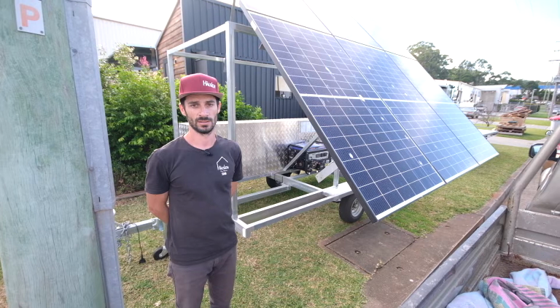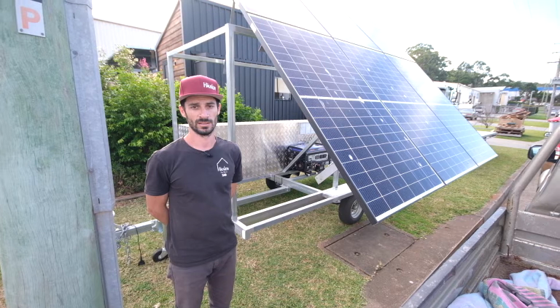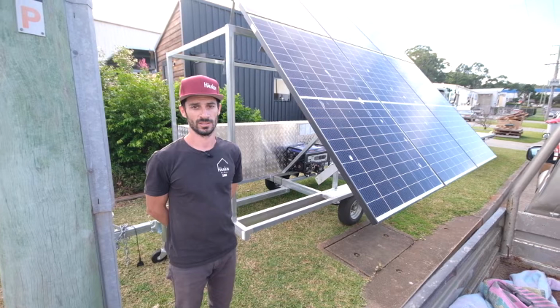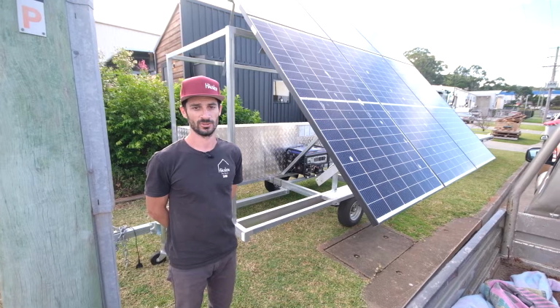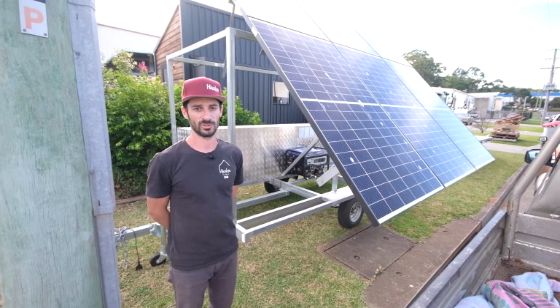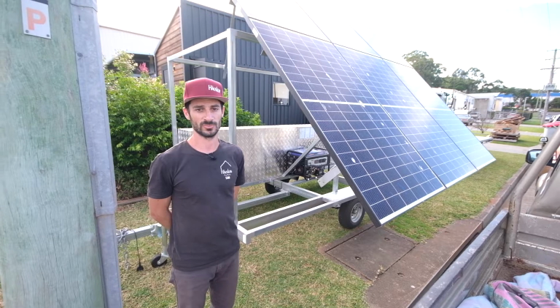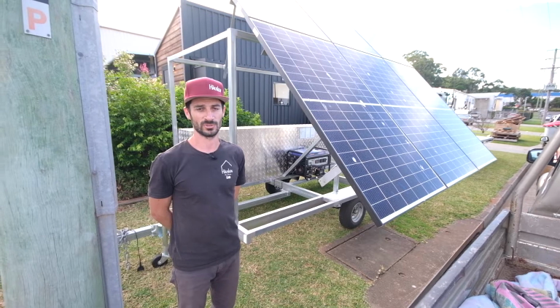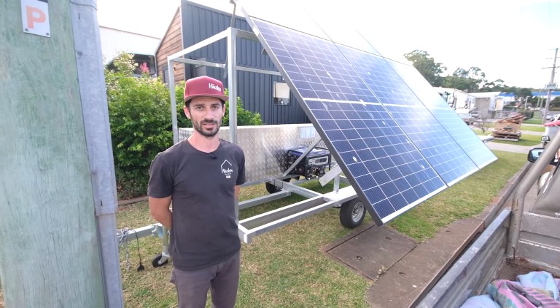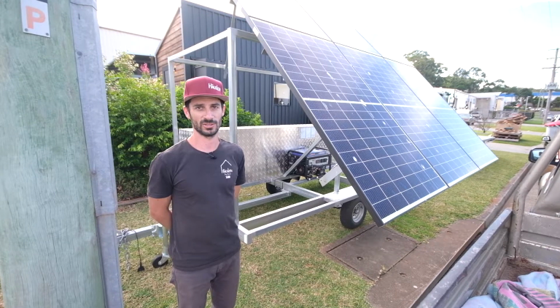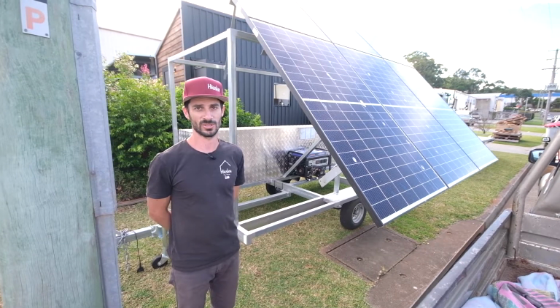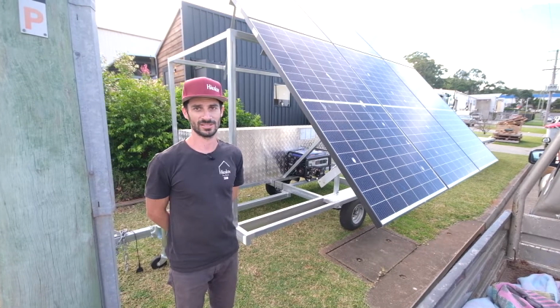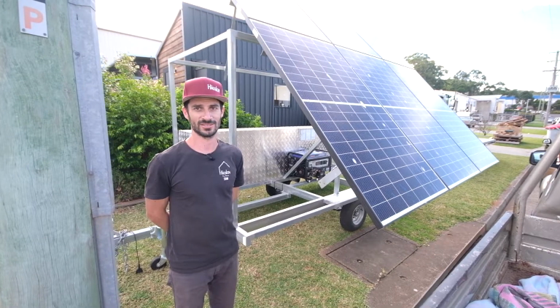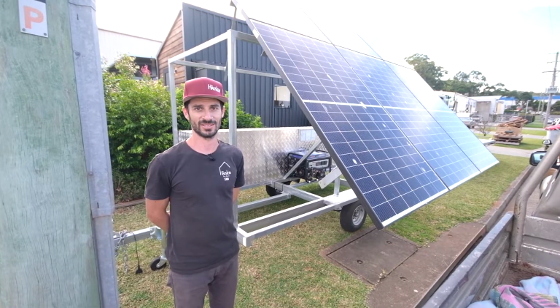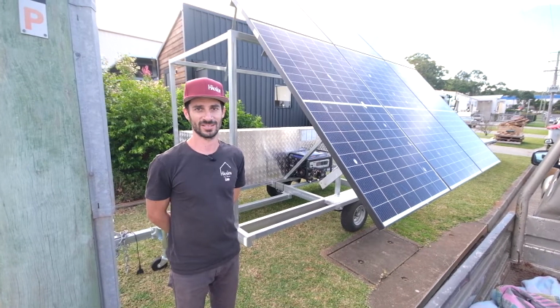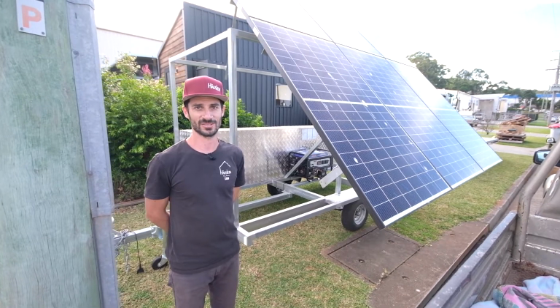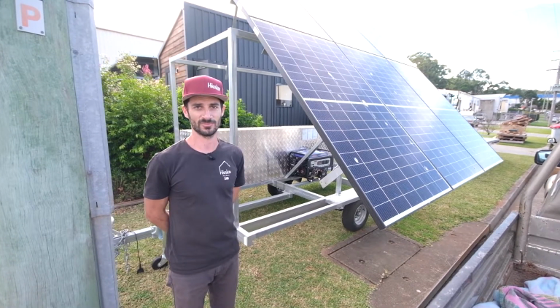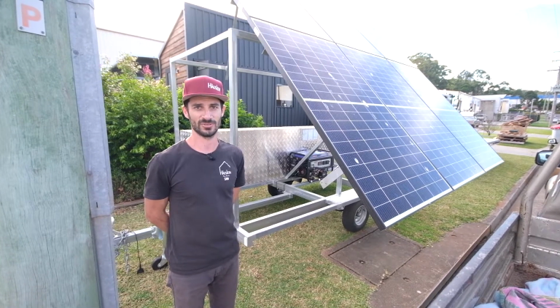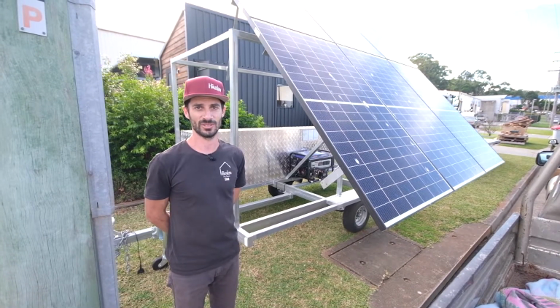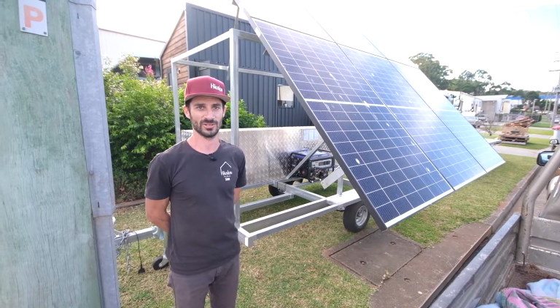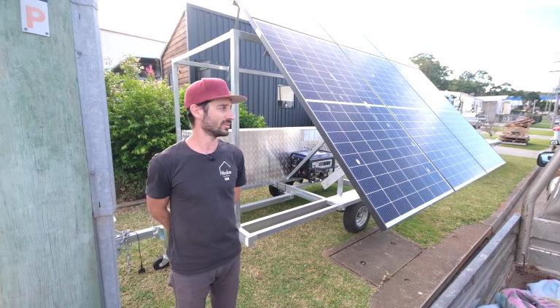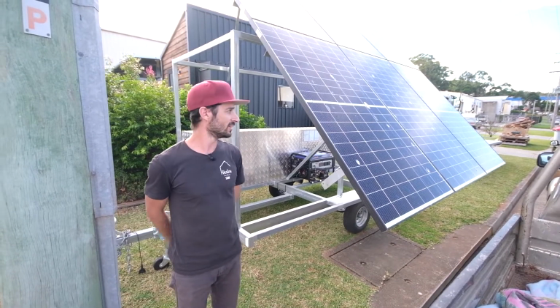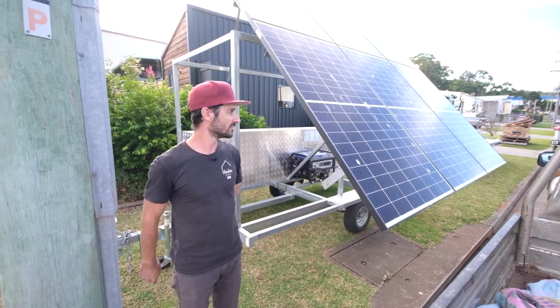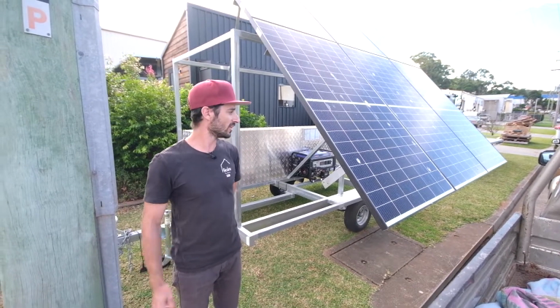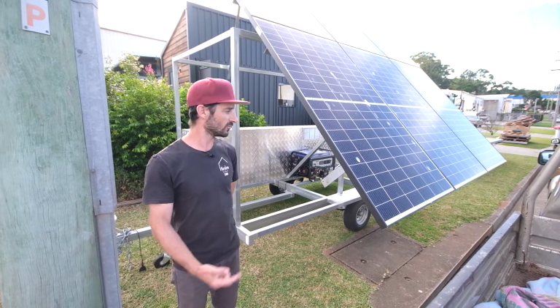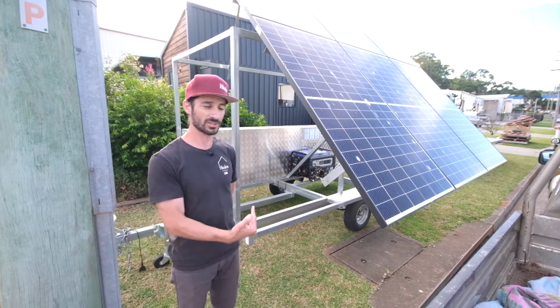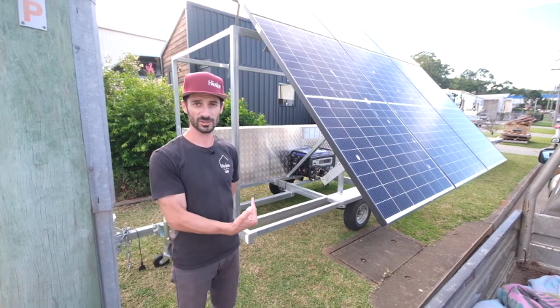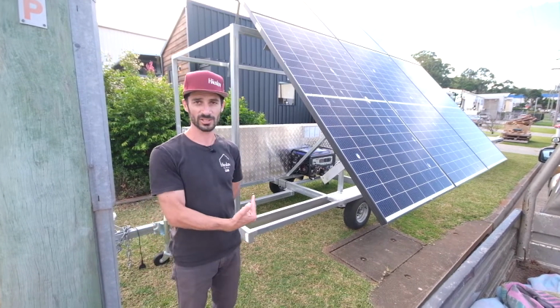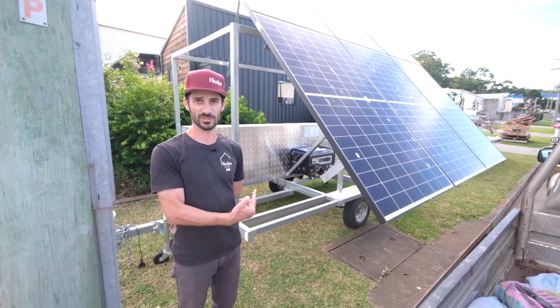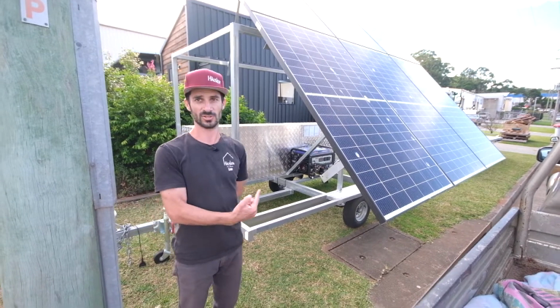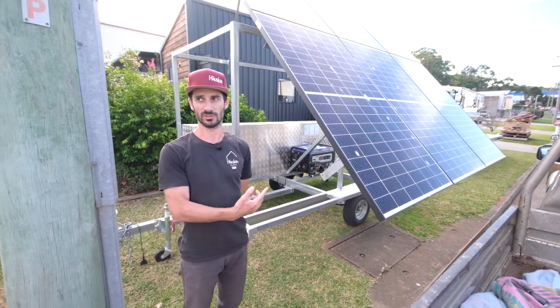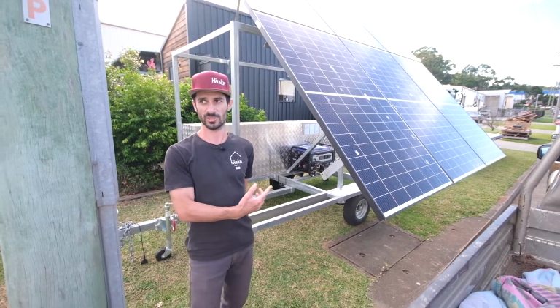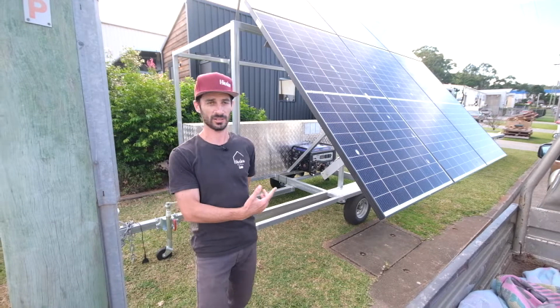Hello and welcome to another Hoistland Tiny House Company video. Today we're looking at the solar trailer.